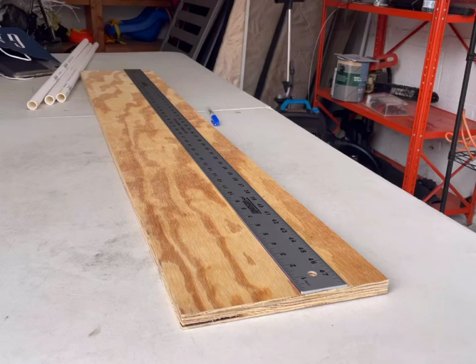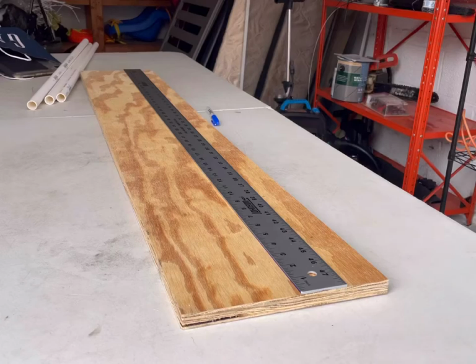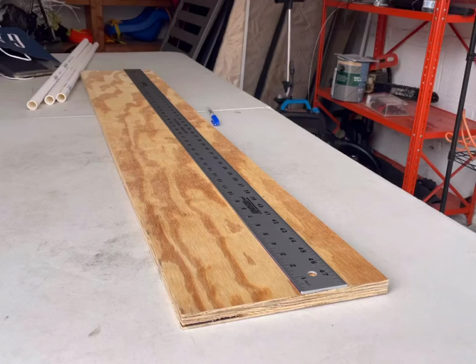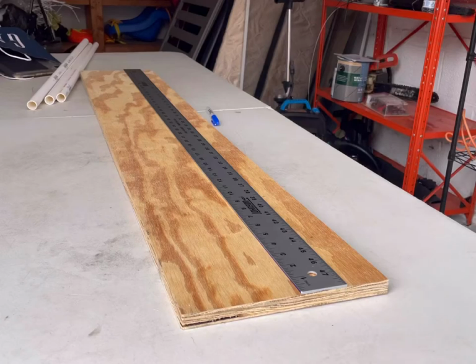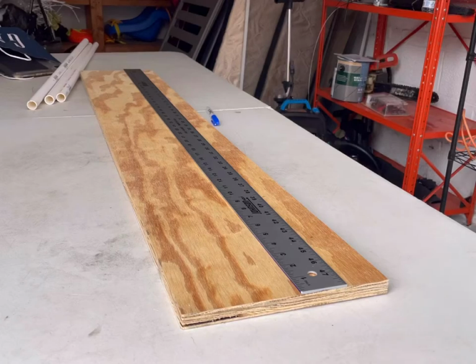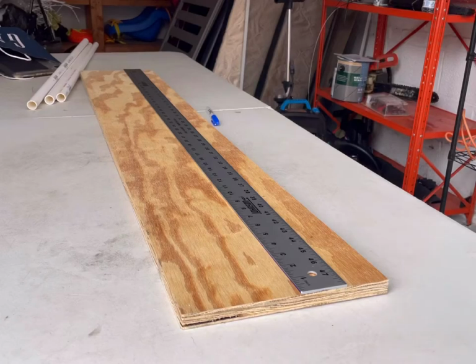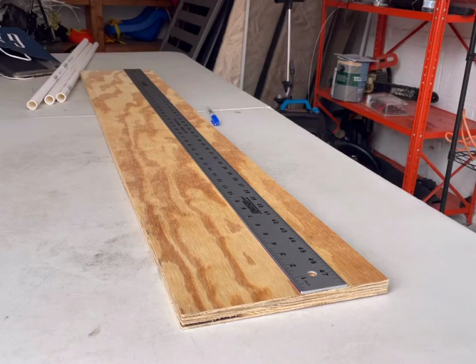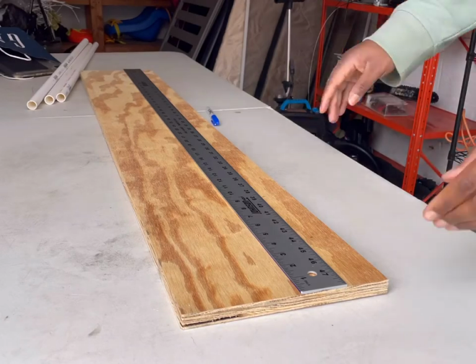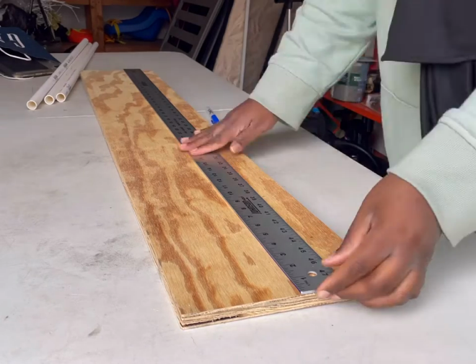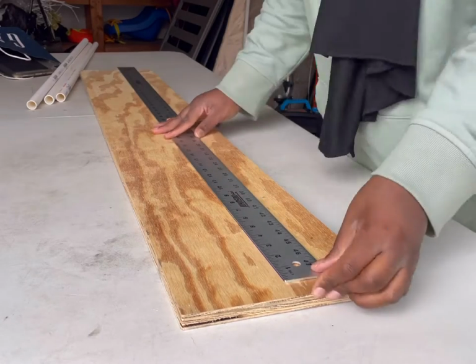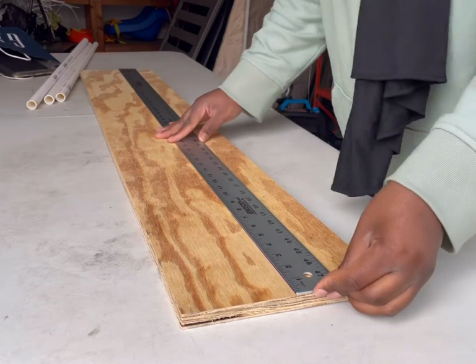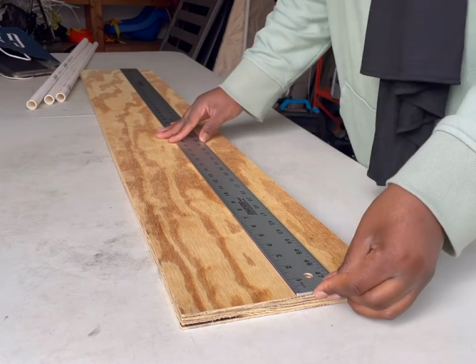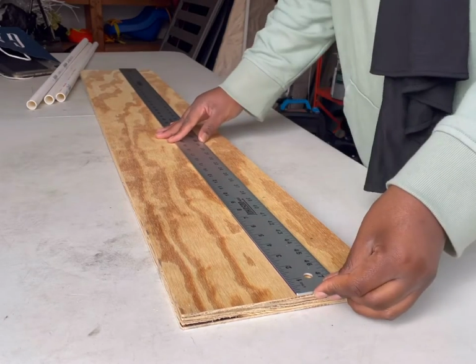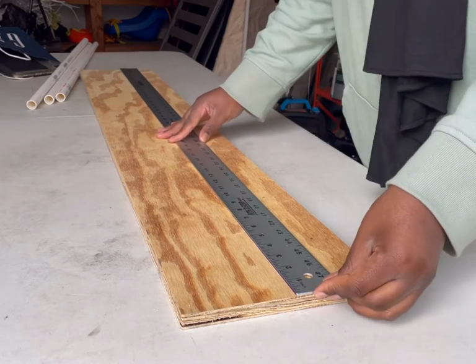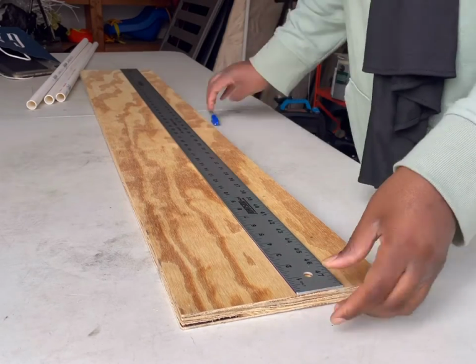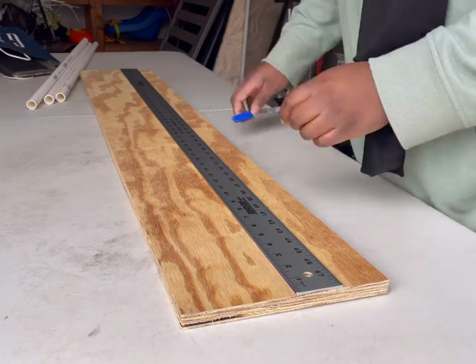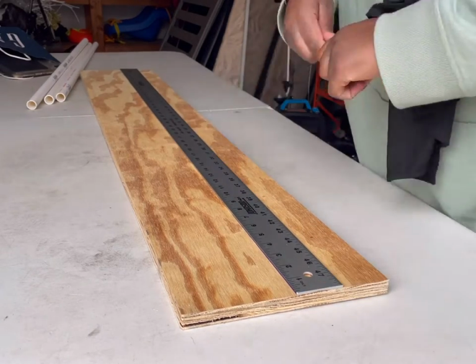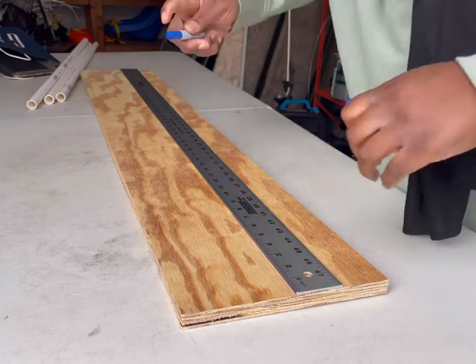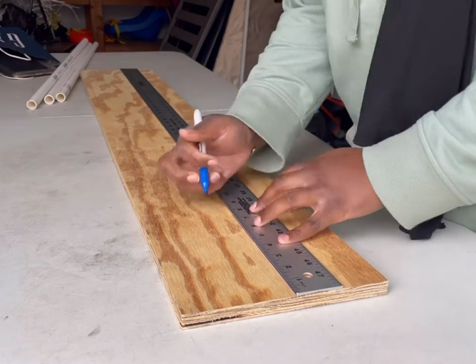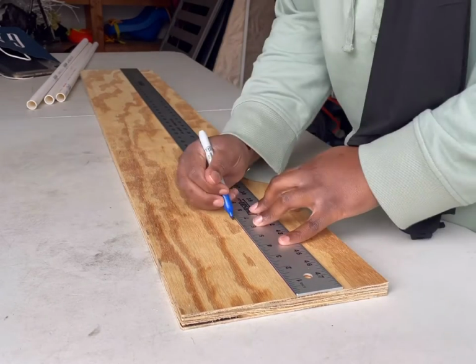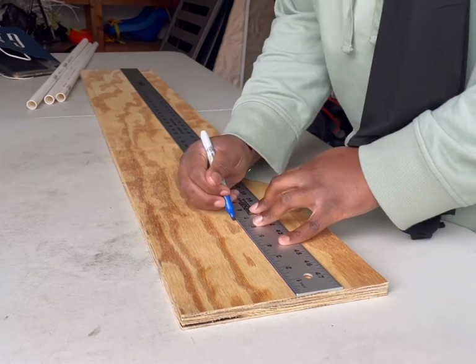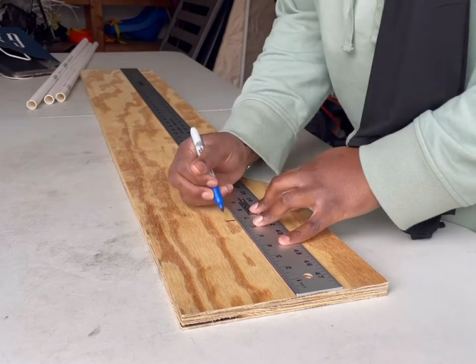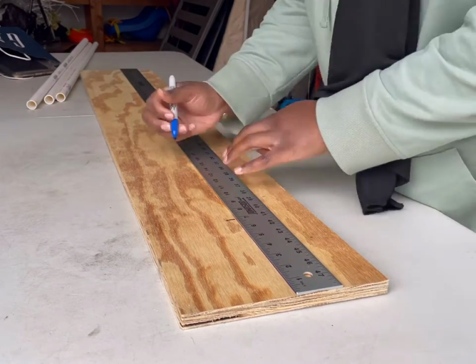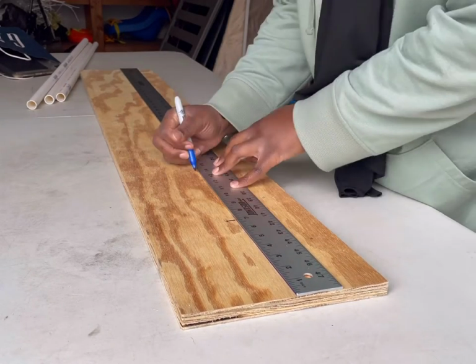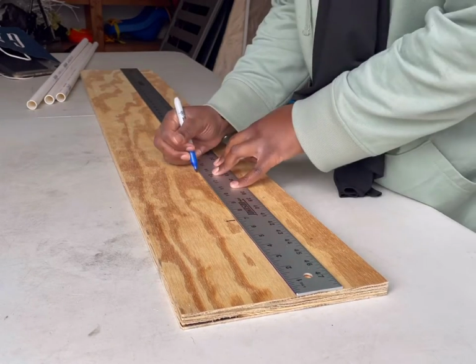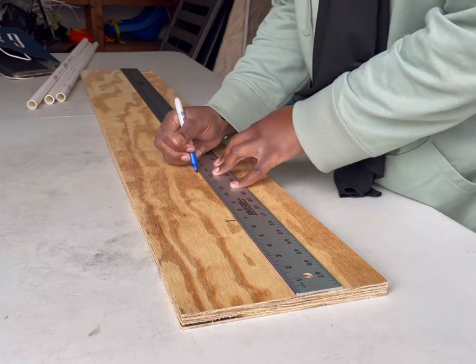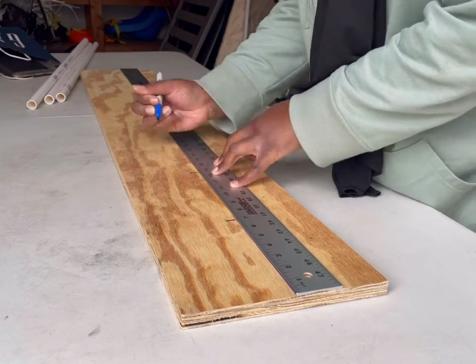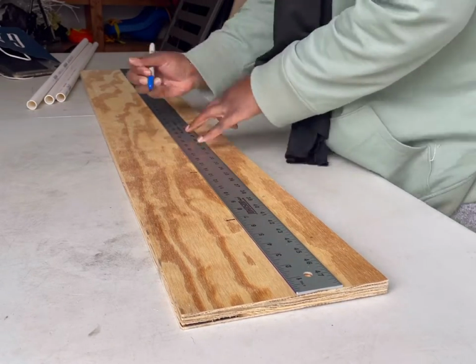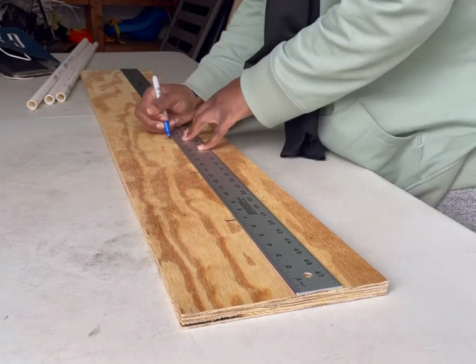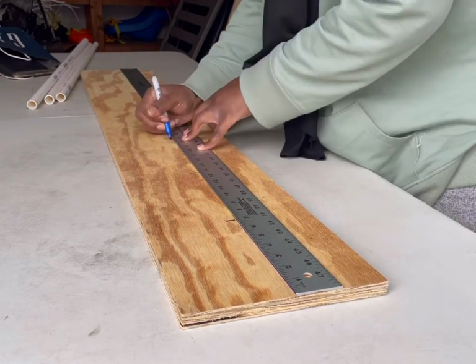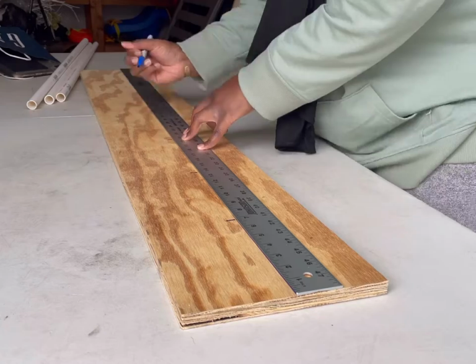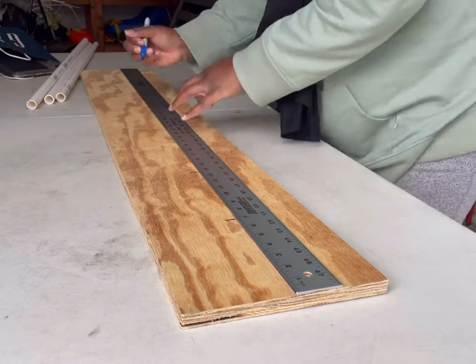Hey guys, welcome back to my channel. So today we'll be making some centerpieces from scratch.